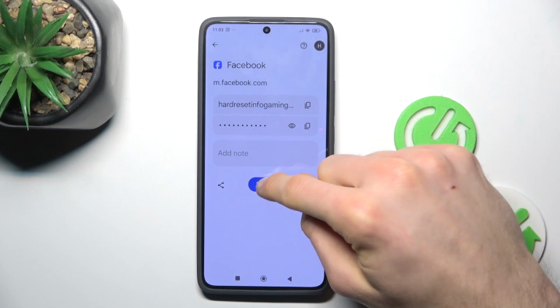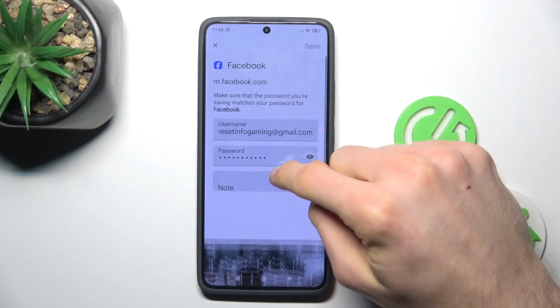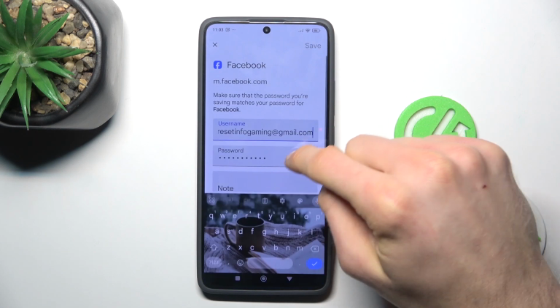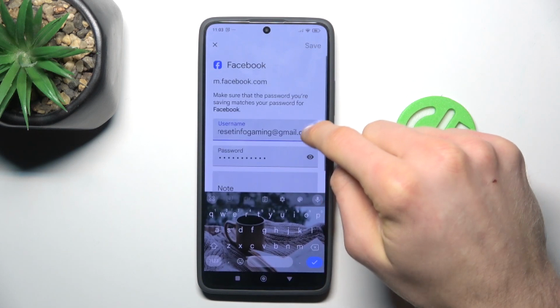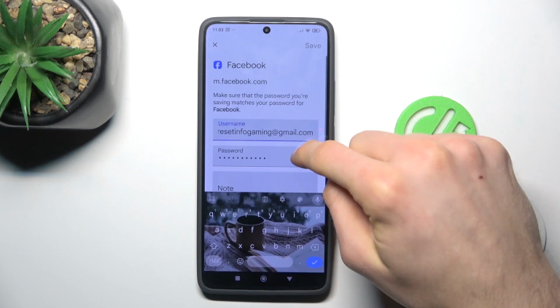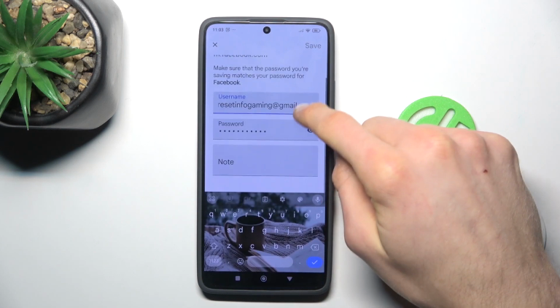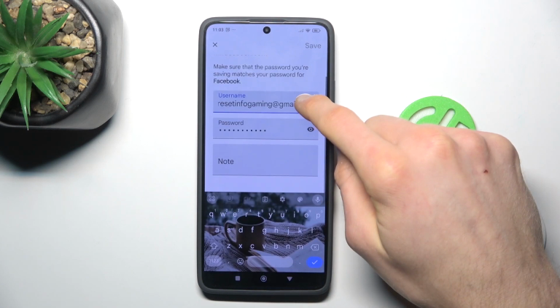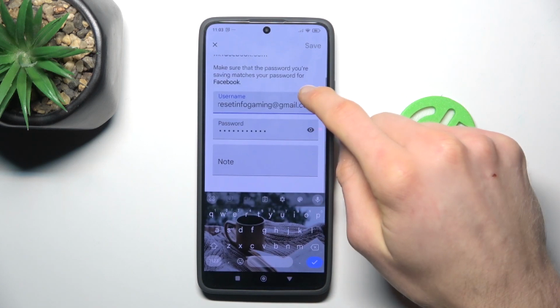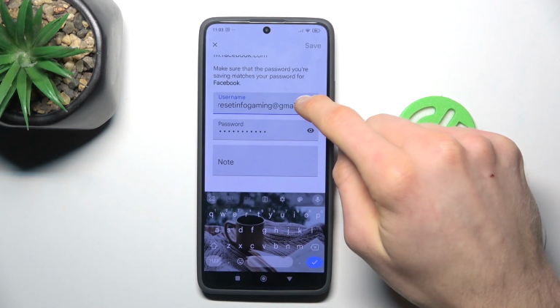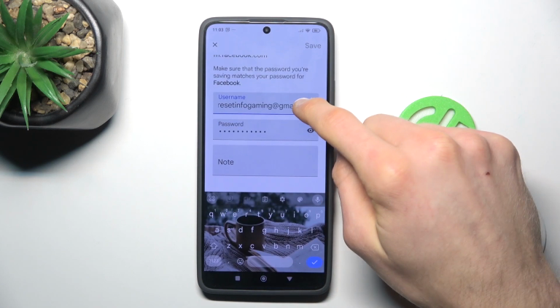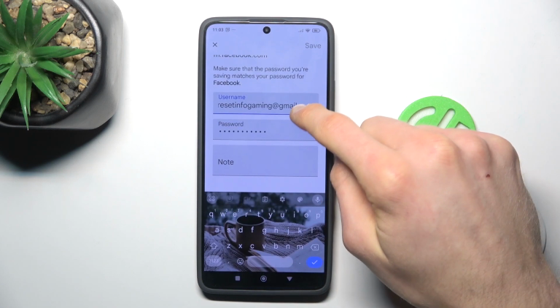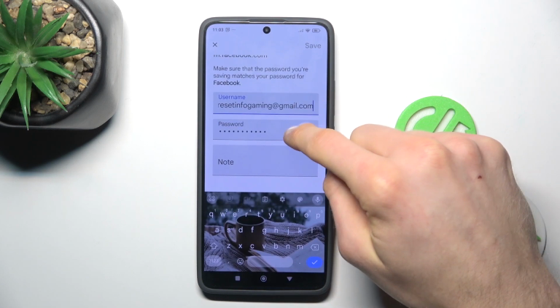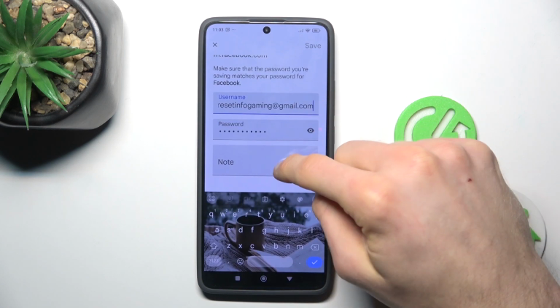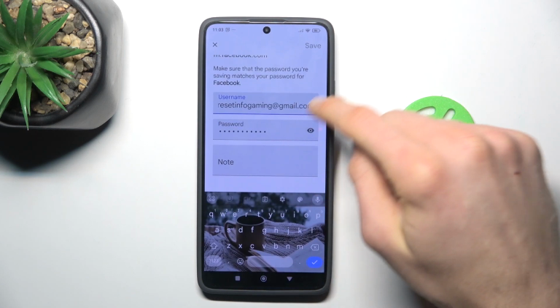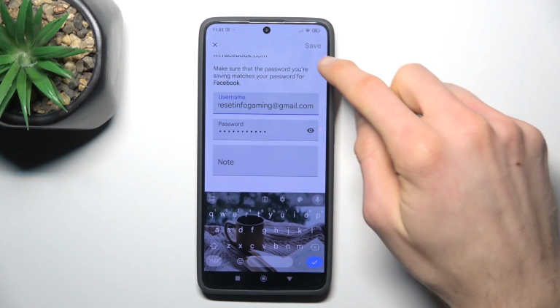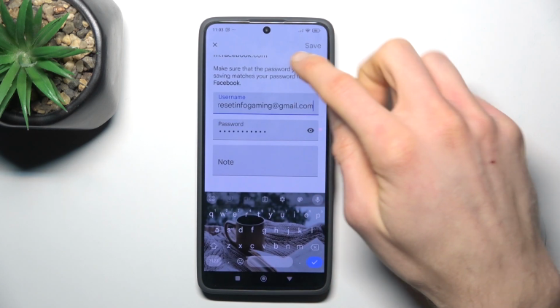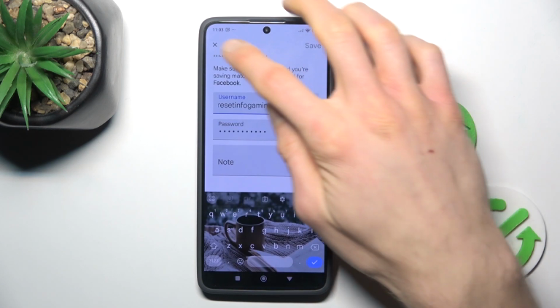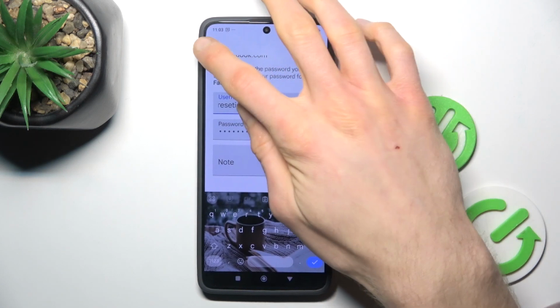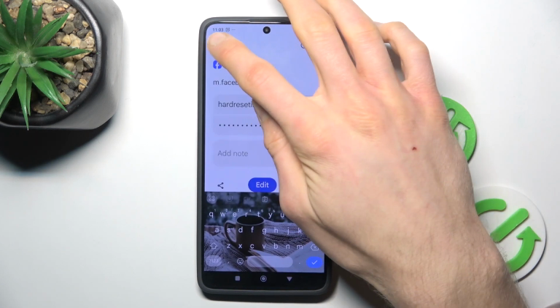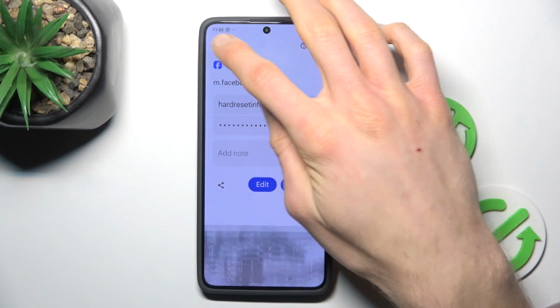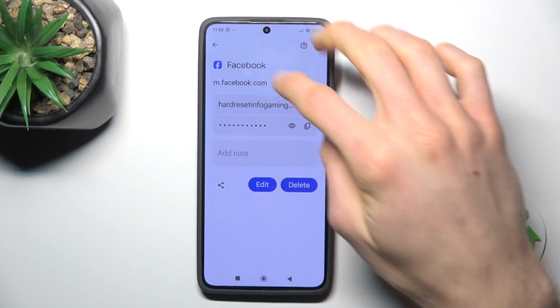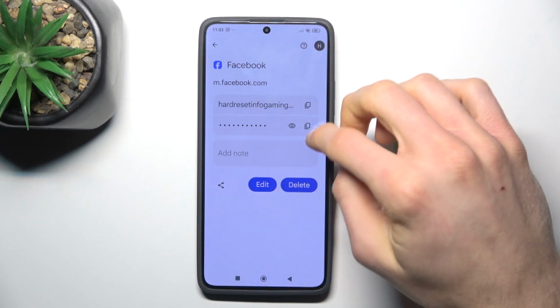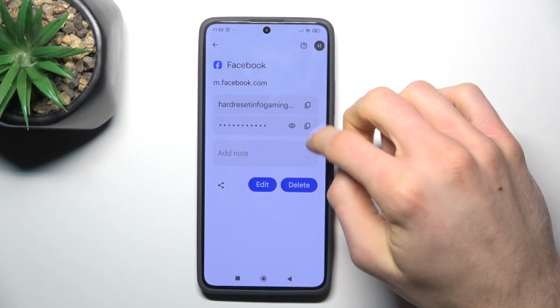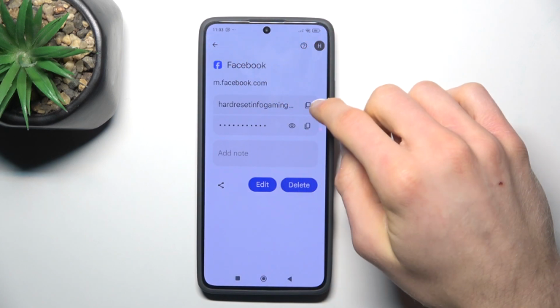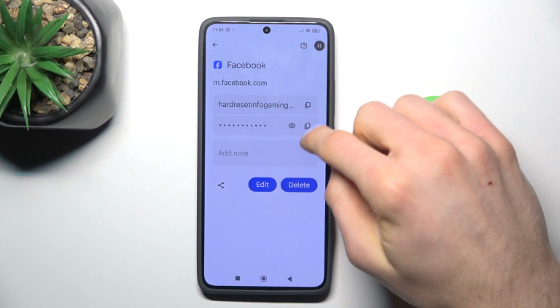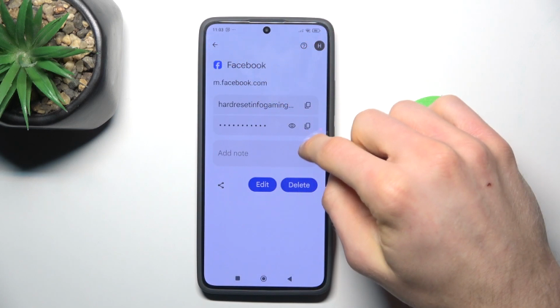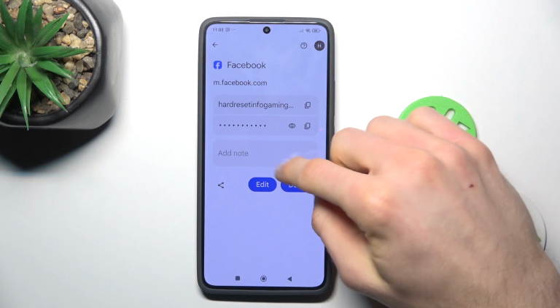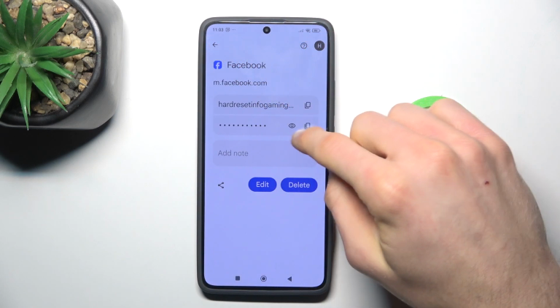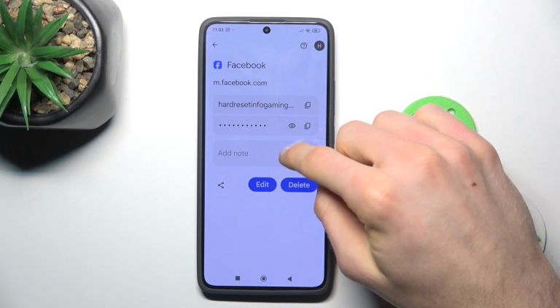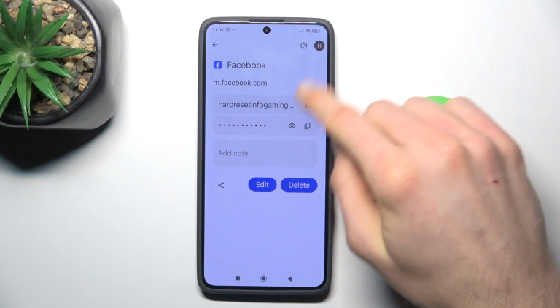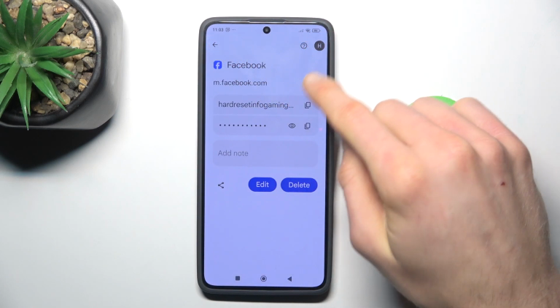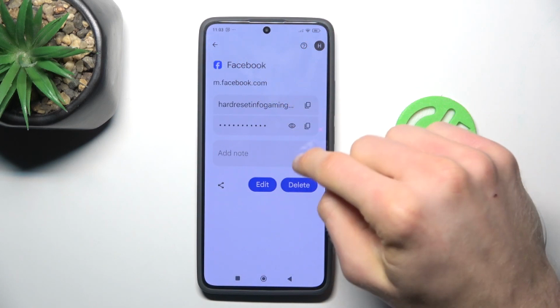We can also edit something by tapping on Edit and writing something new in our username, password, or note. When you change something, remember to press Save.